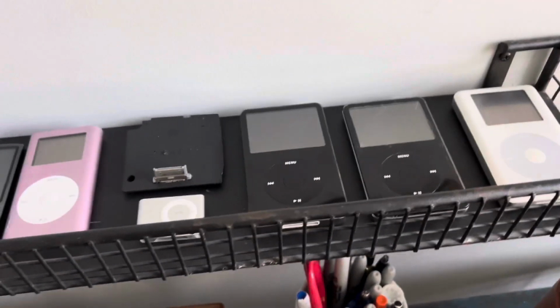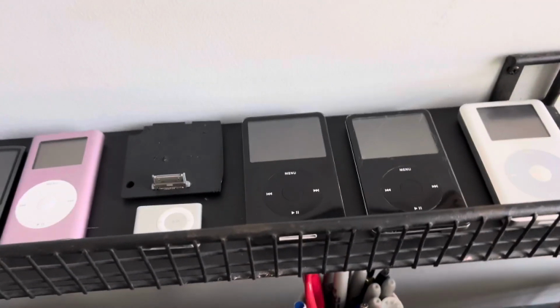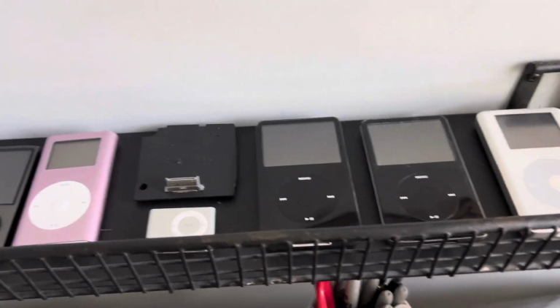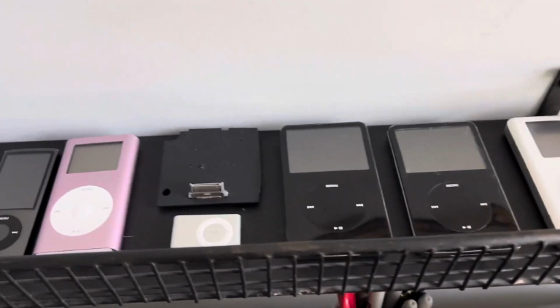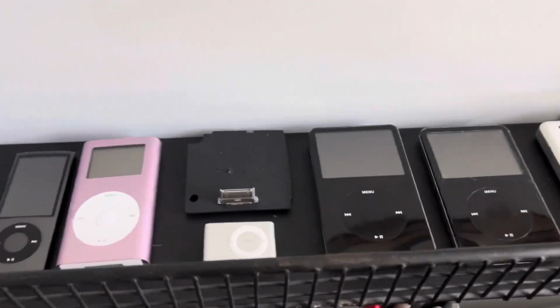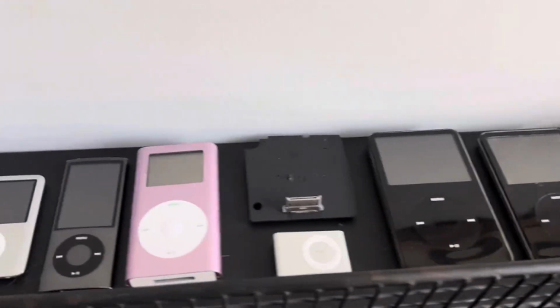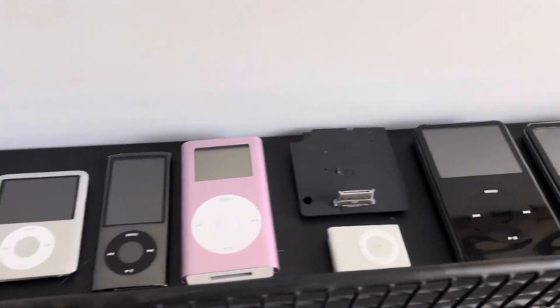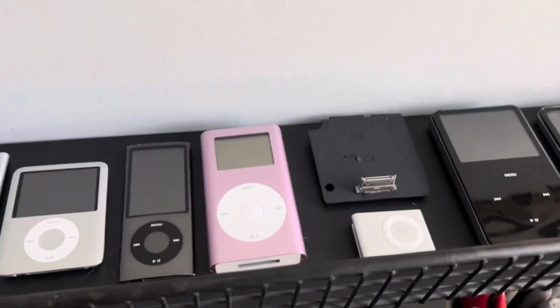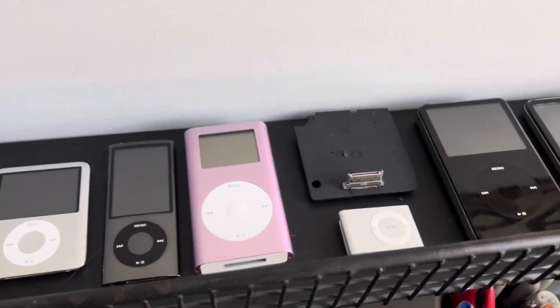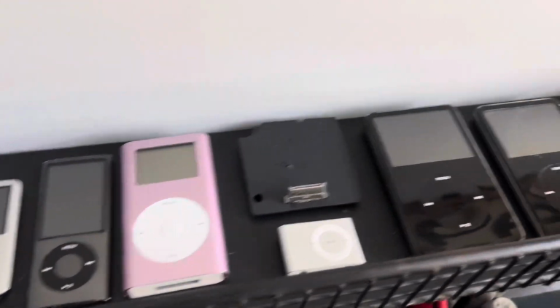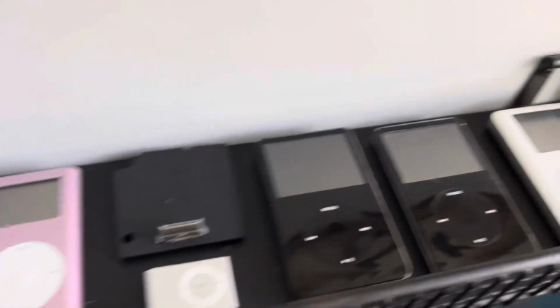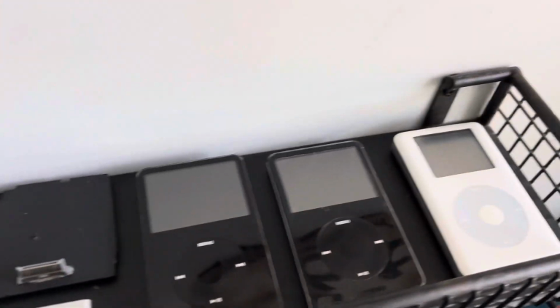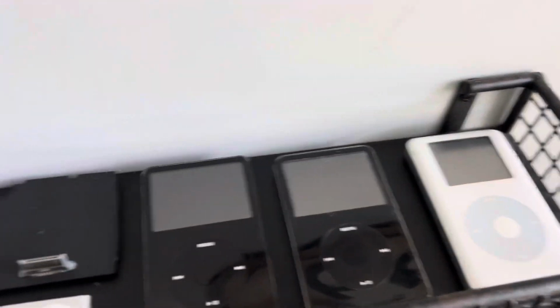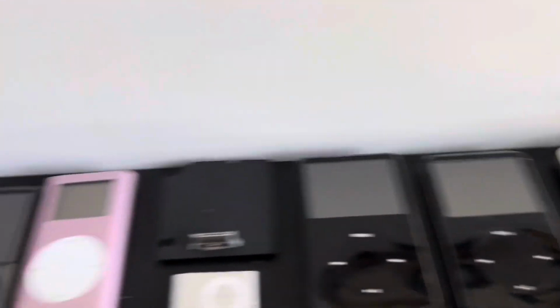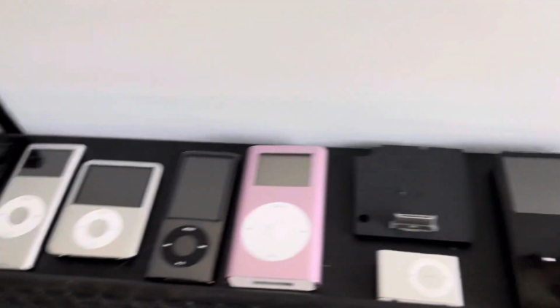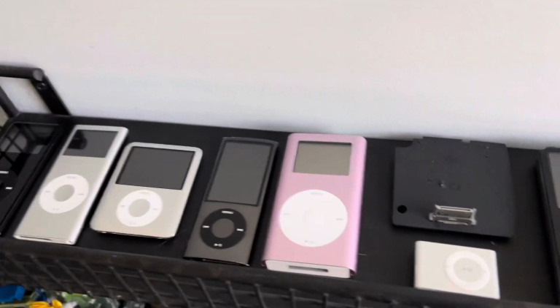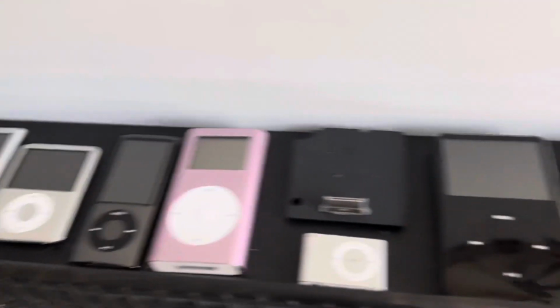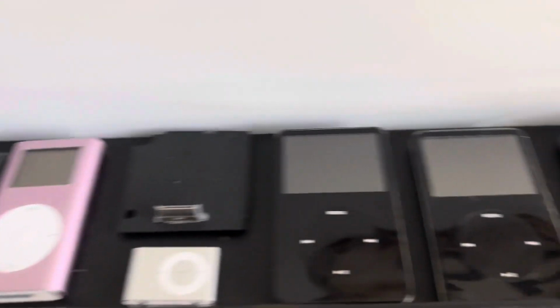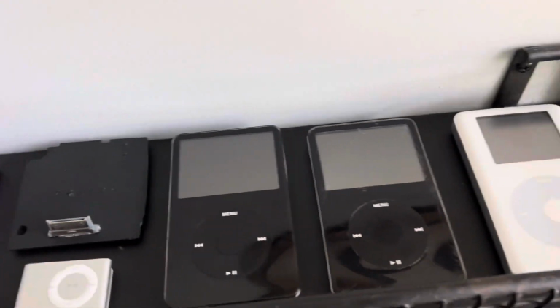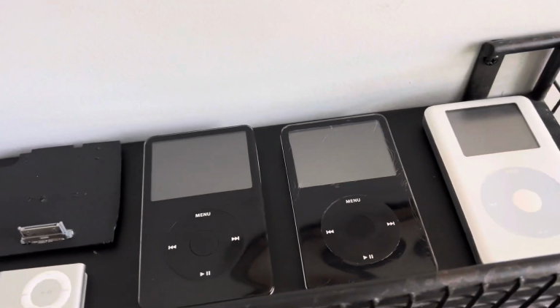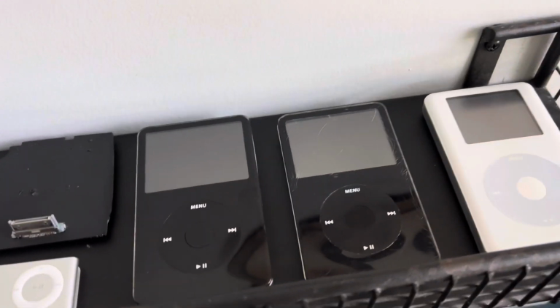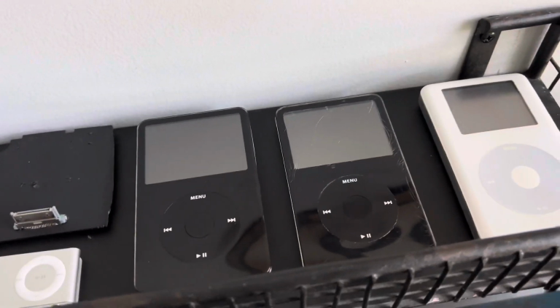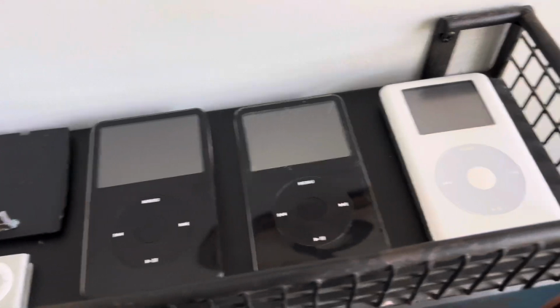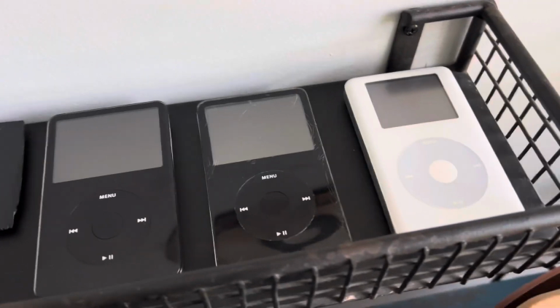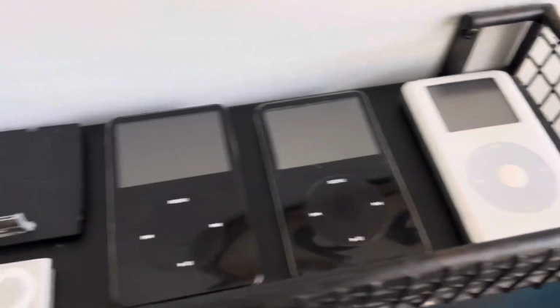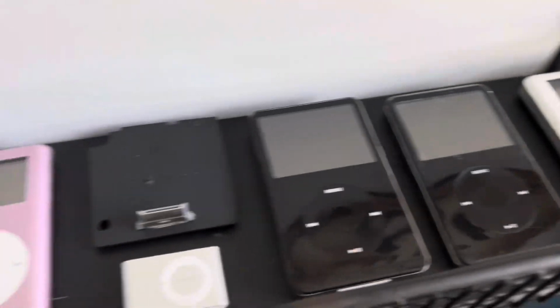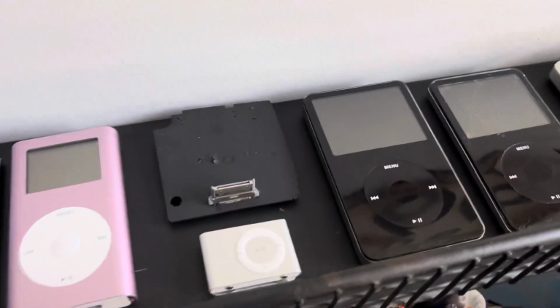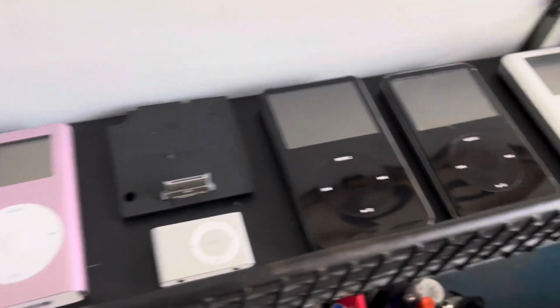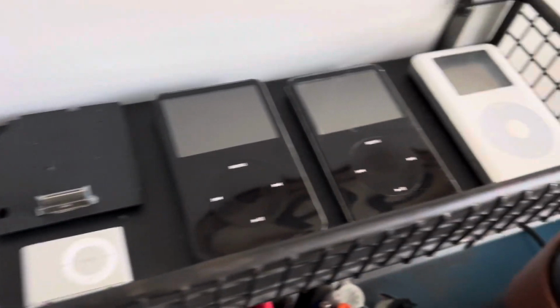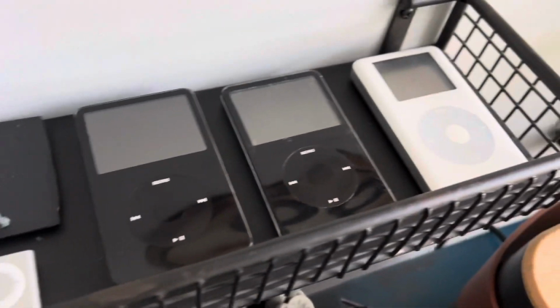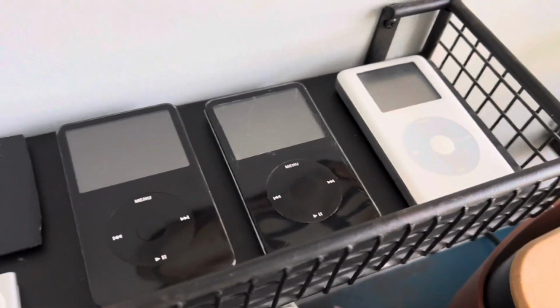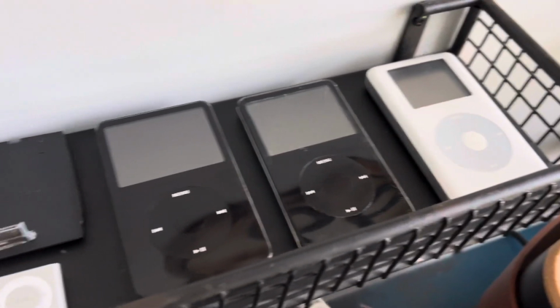Hi guys, it's Will here. Today I'm just going to be doing a quick vlog talking about an iPod update basically.